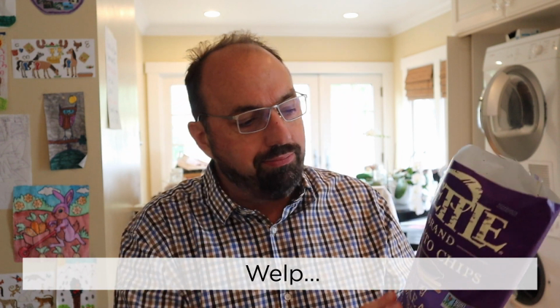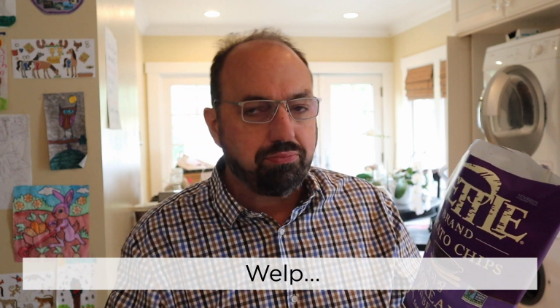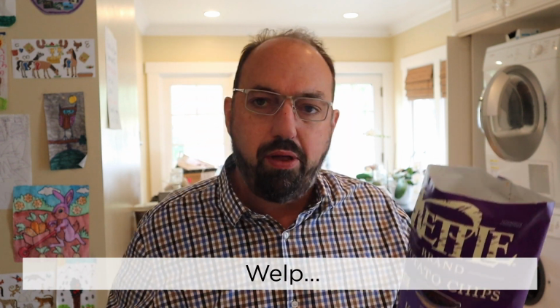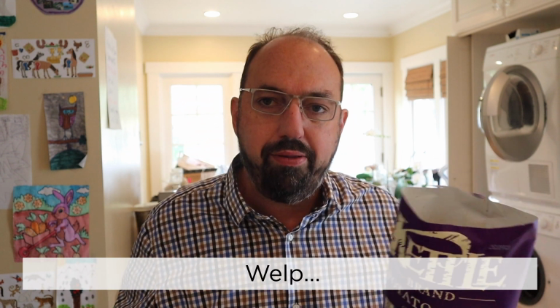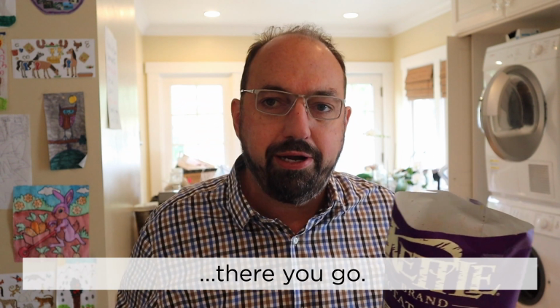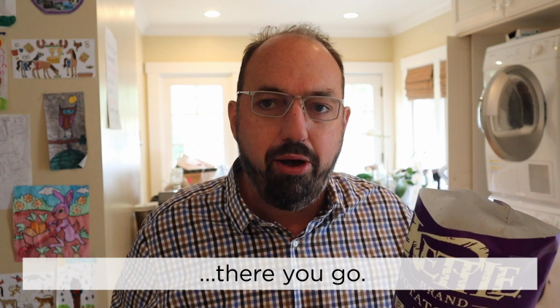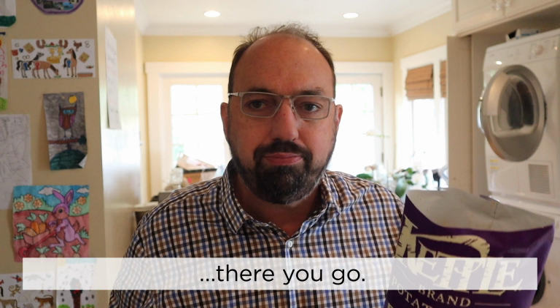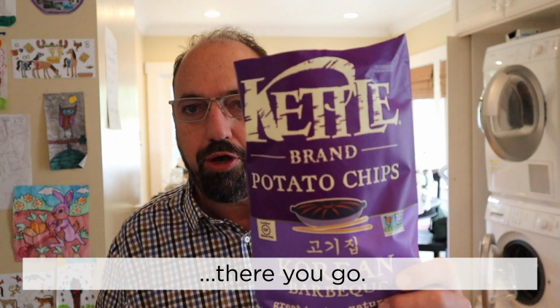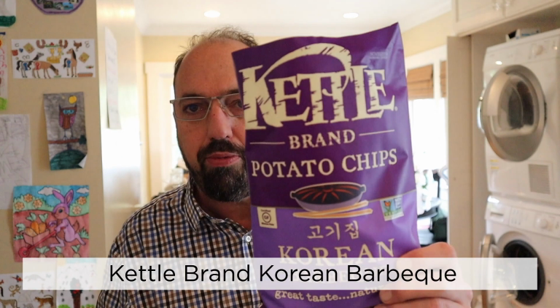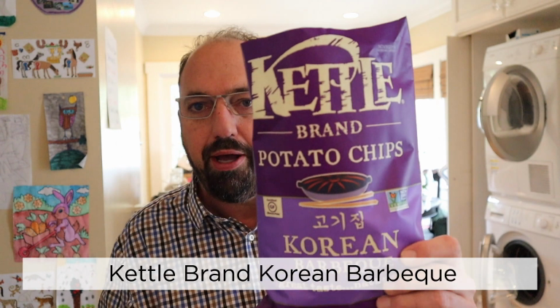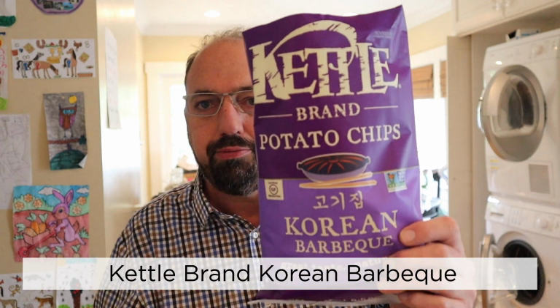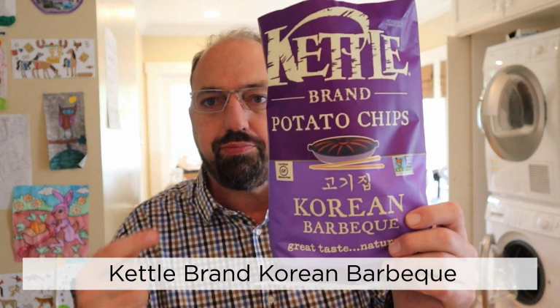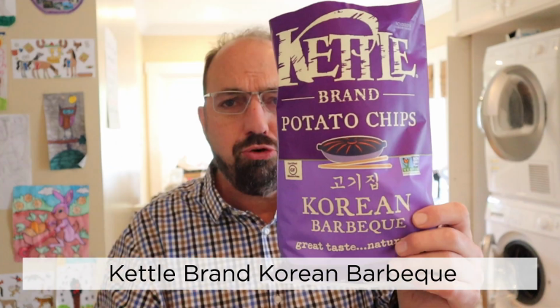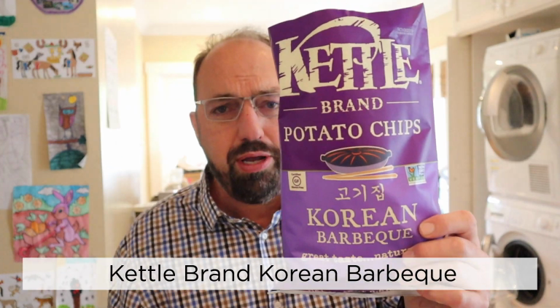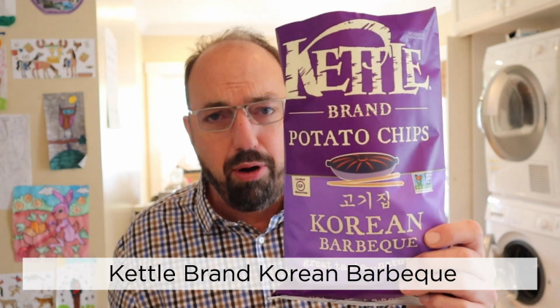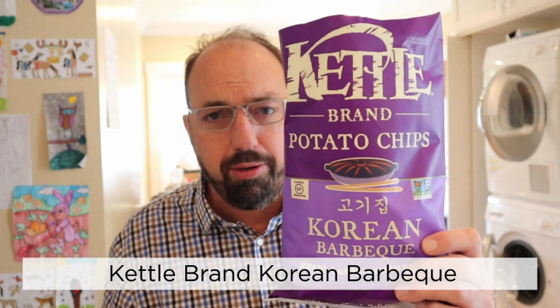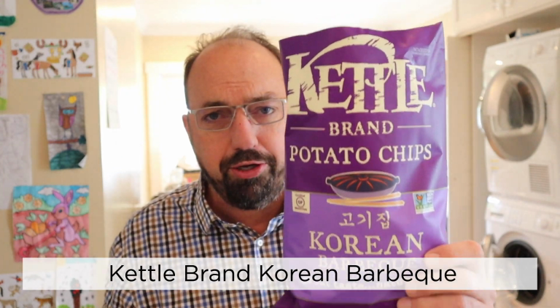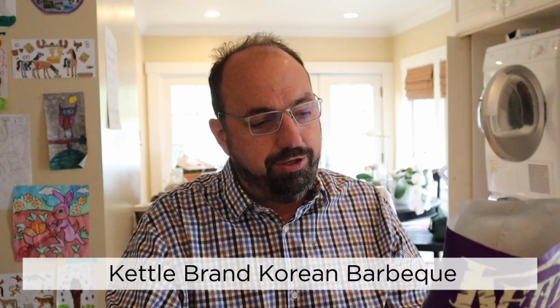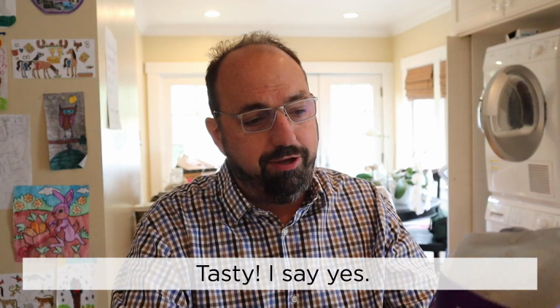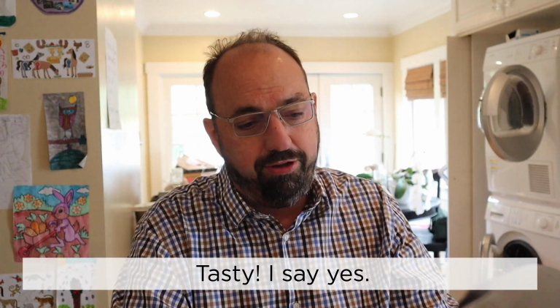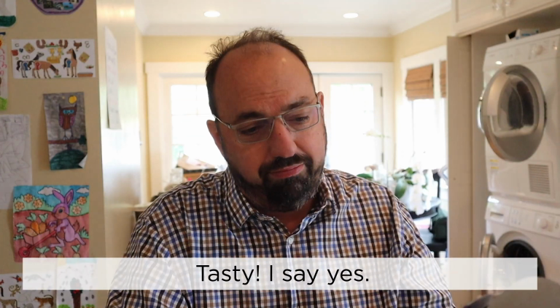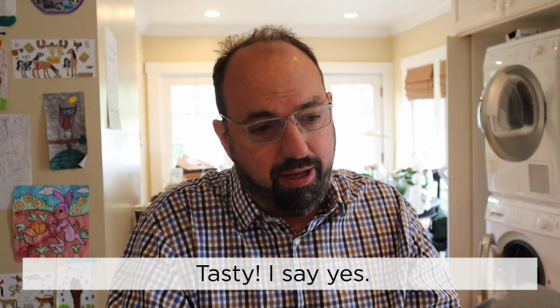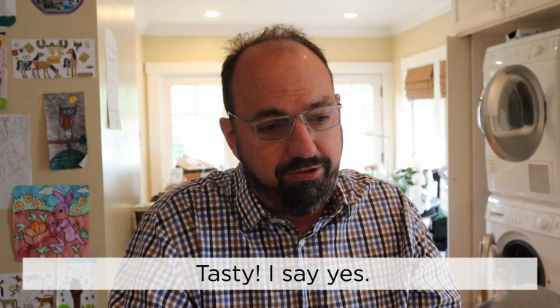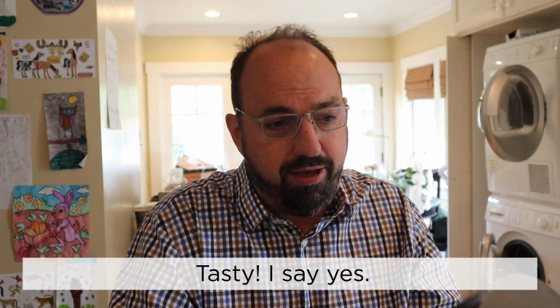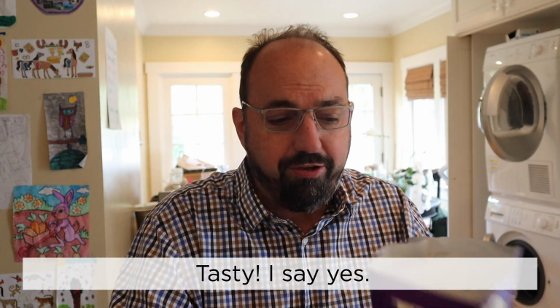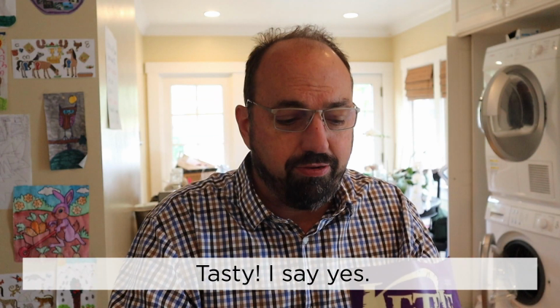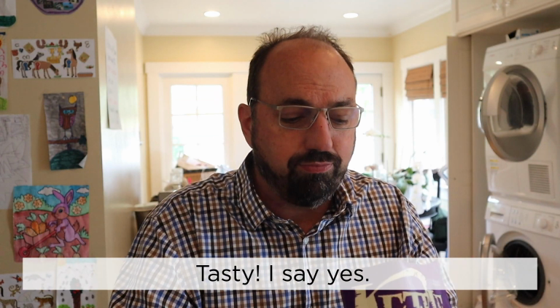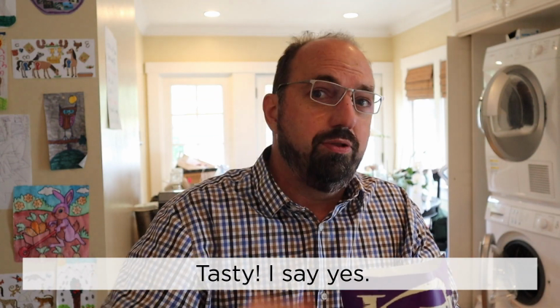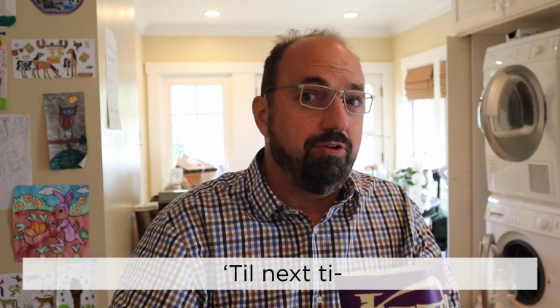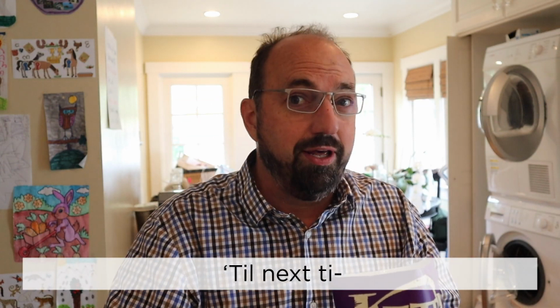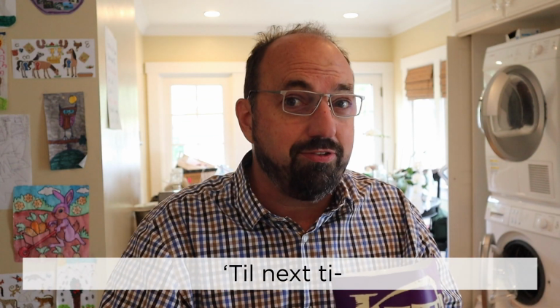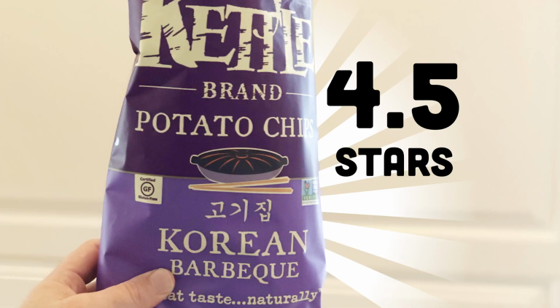Well, there you go. Kettle Brand Korean Barbecue — they're tasty. I say yes. Till next time.